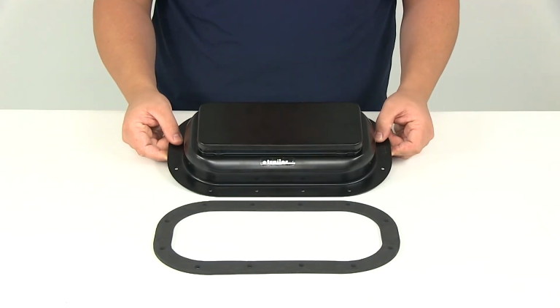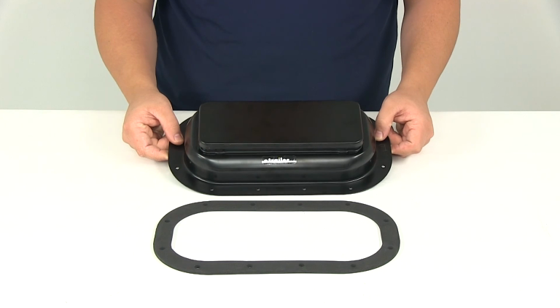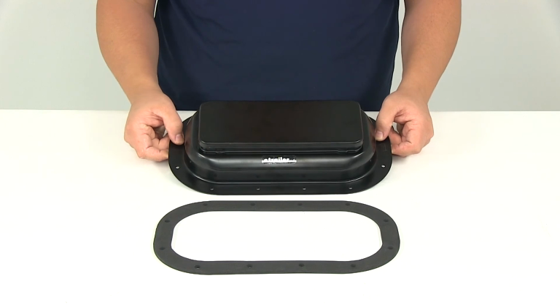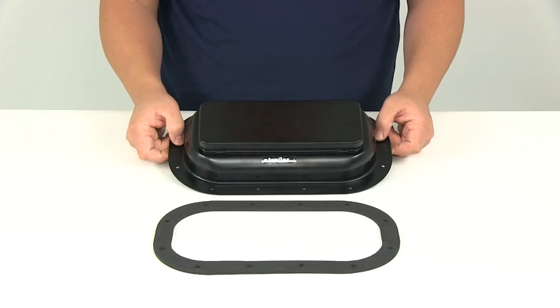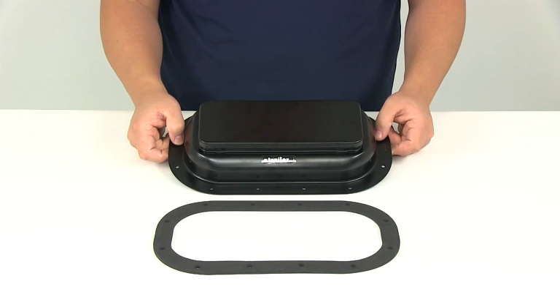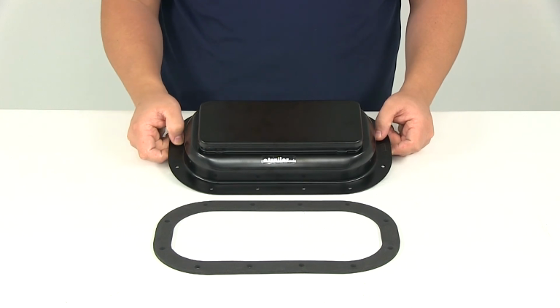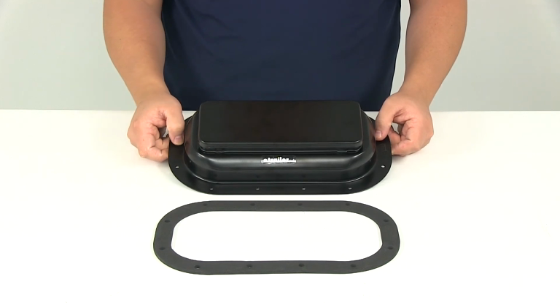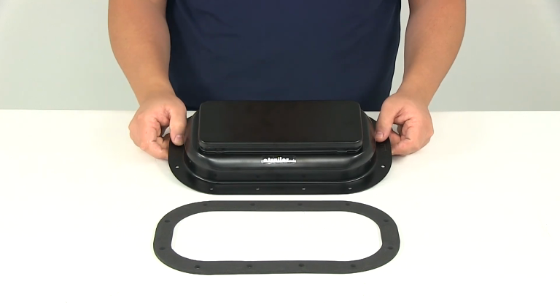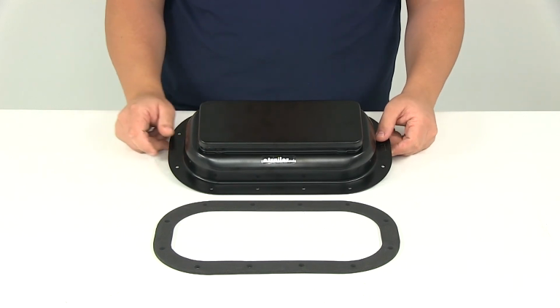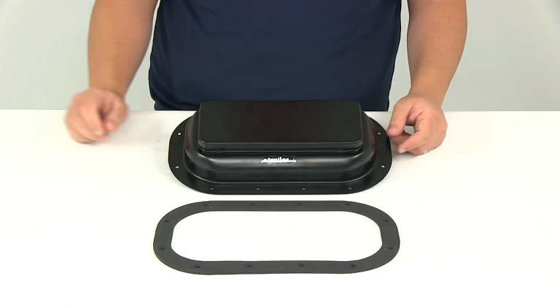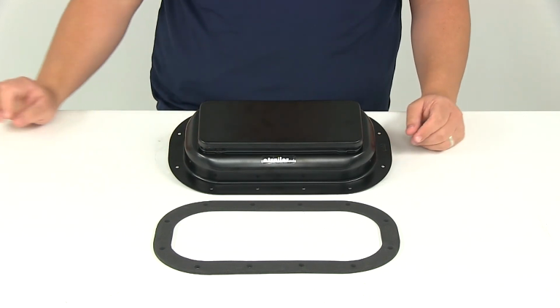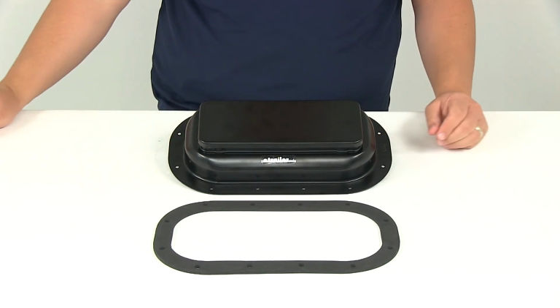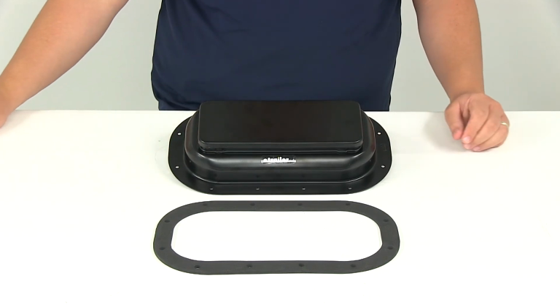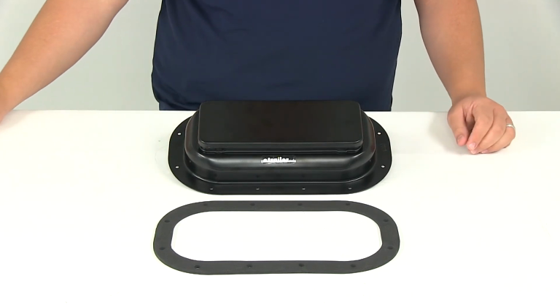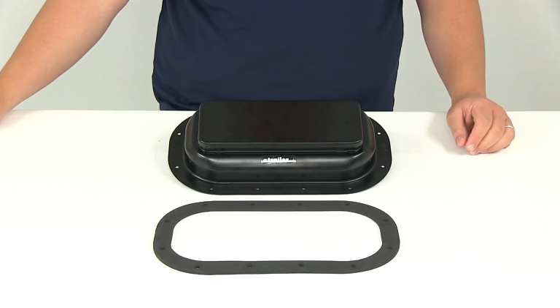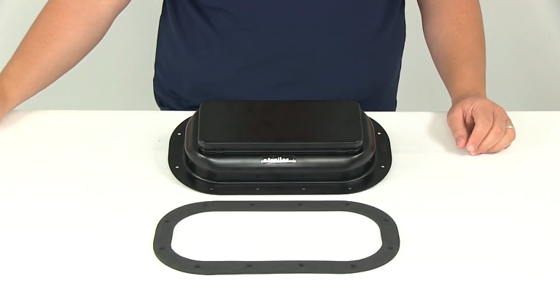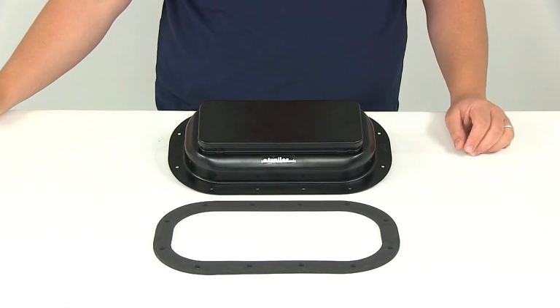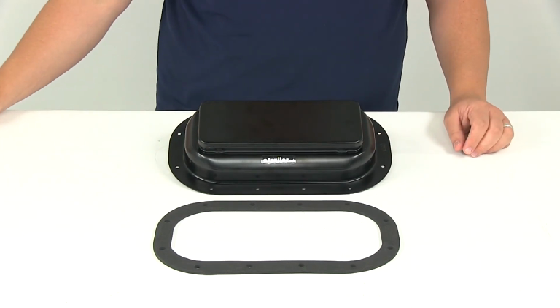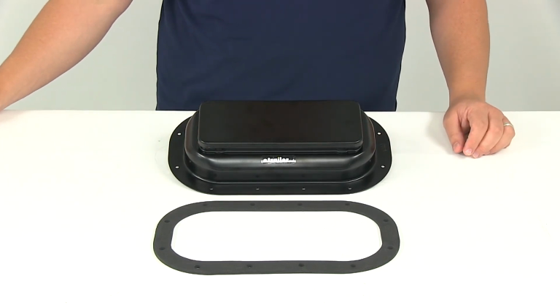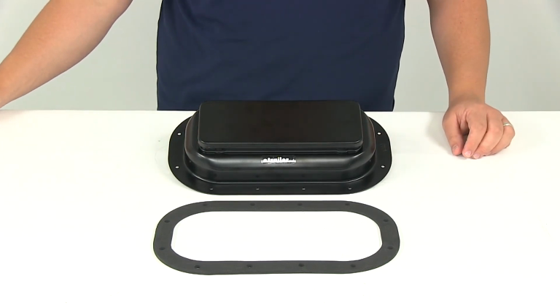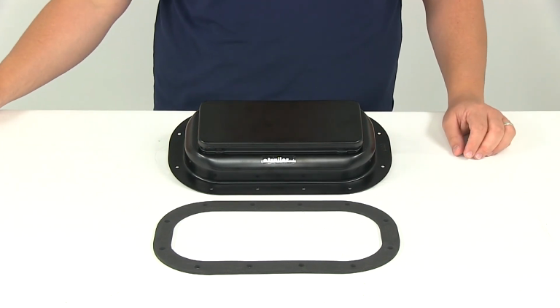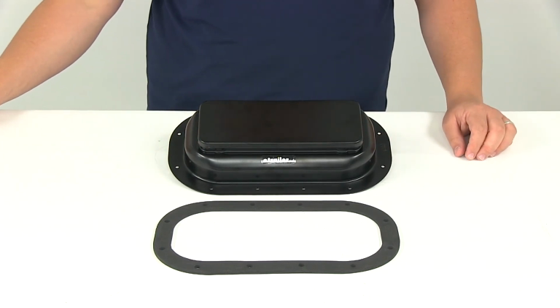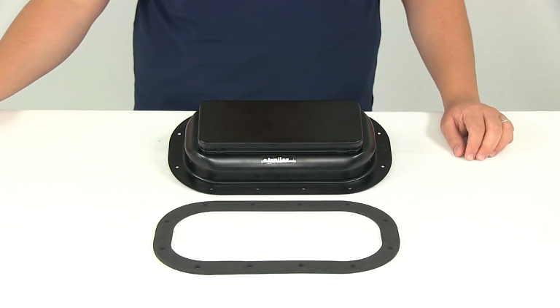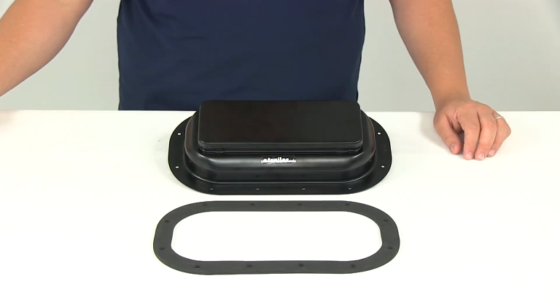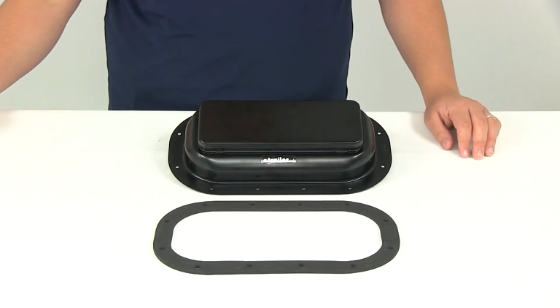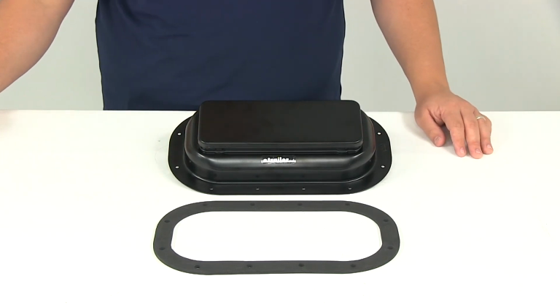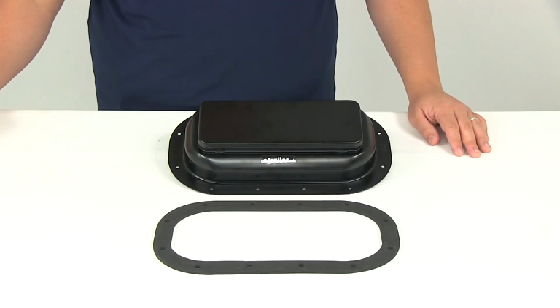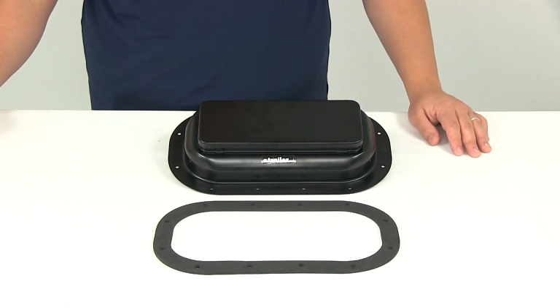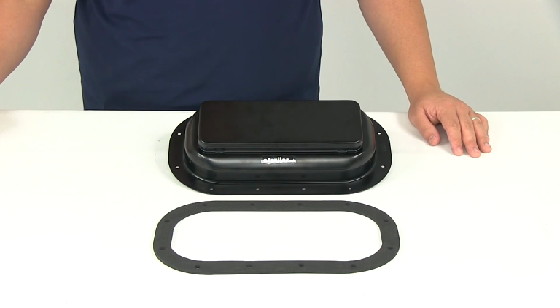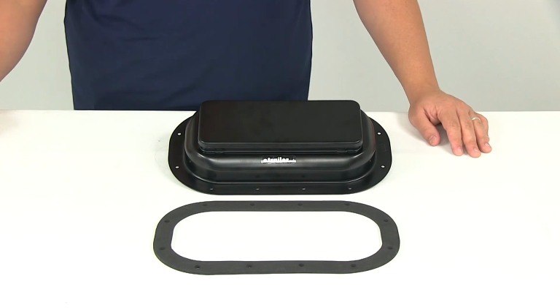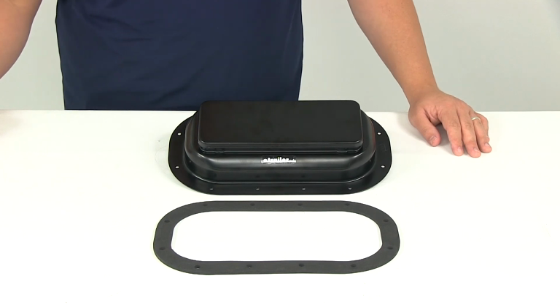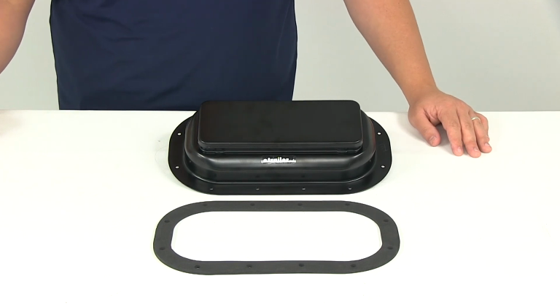That's going to do it for today's review of part number 9106. This is Redline's replacement exterior pop-up roof vent.